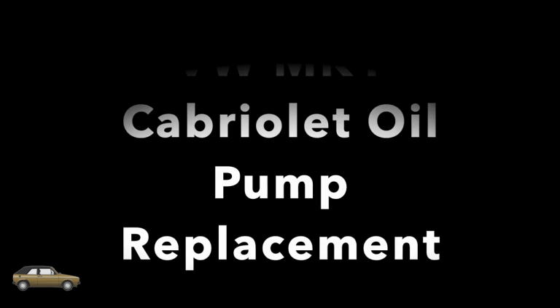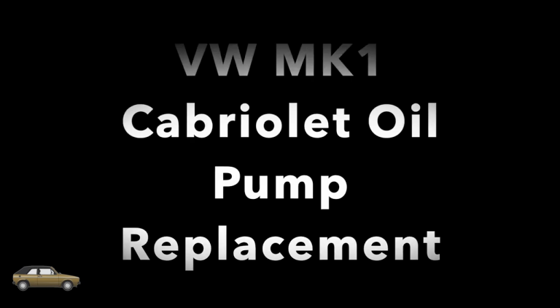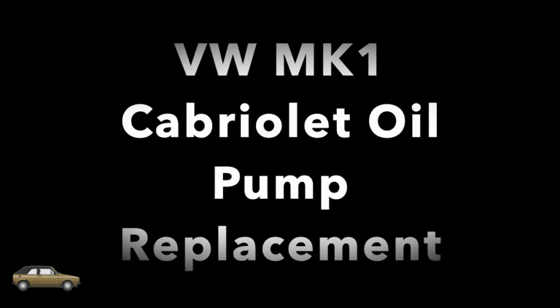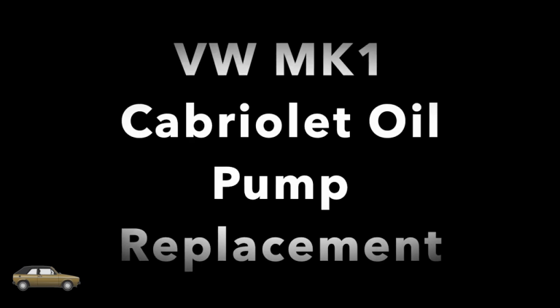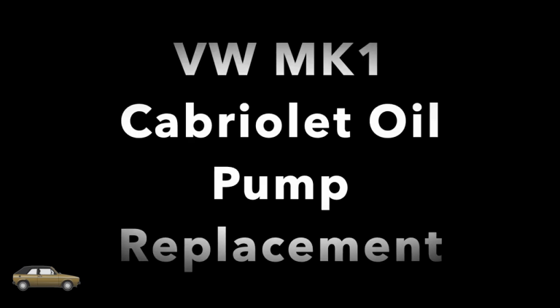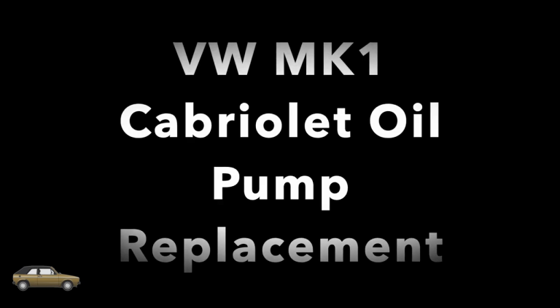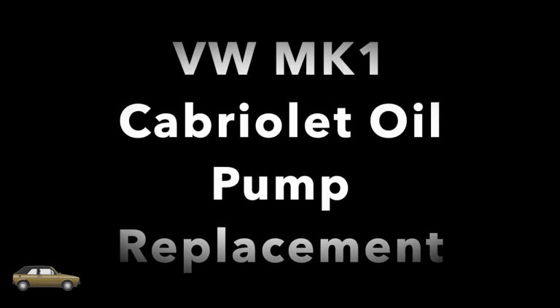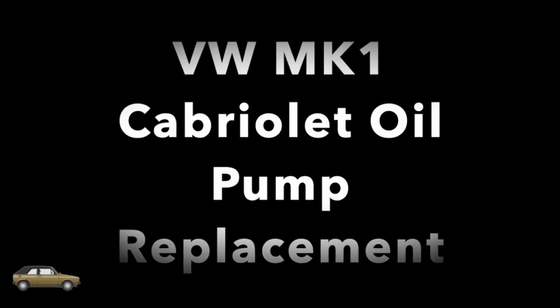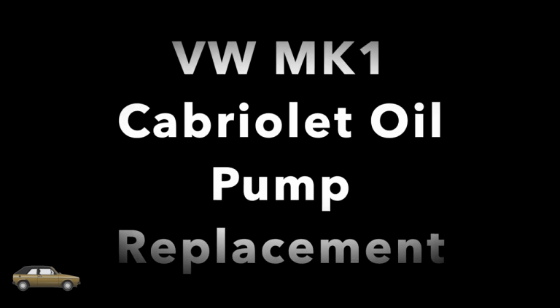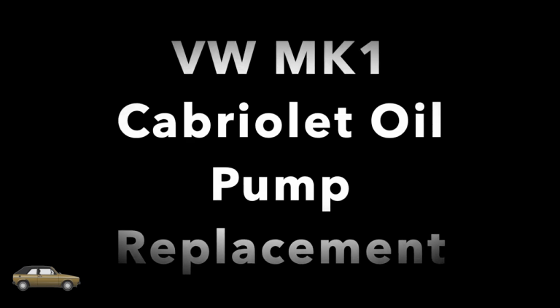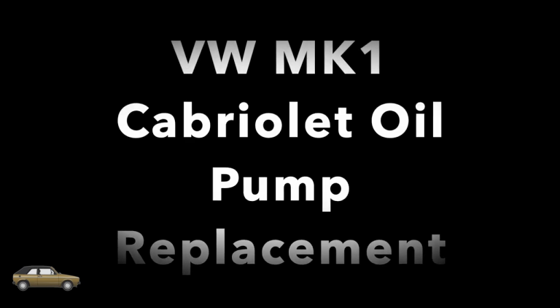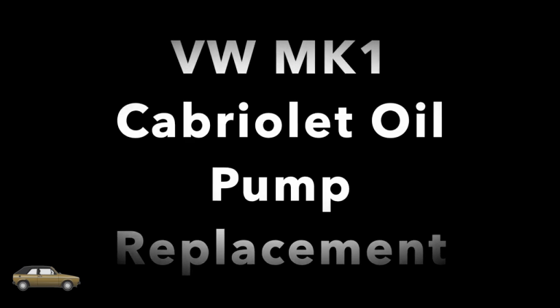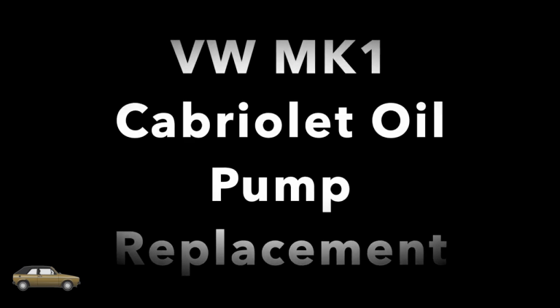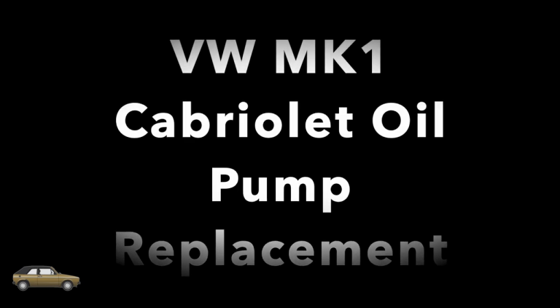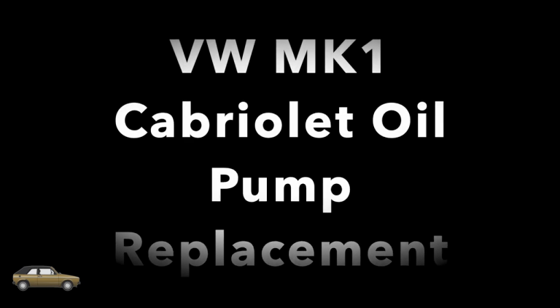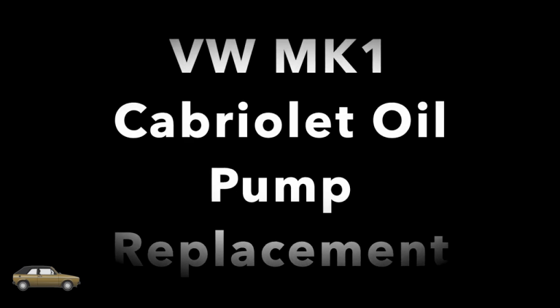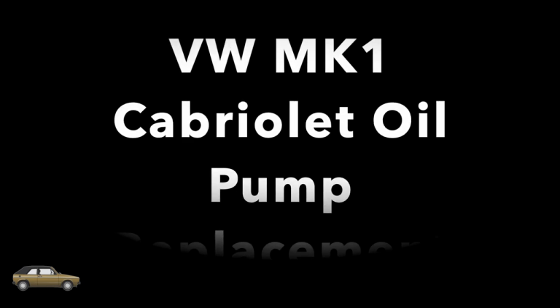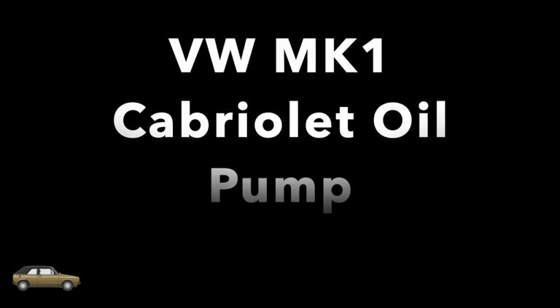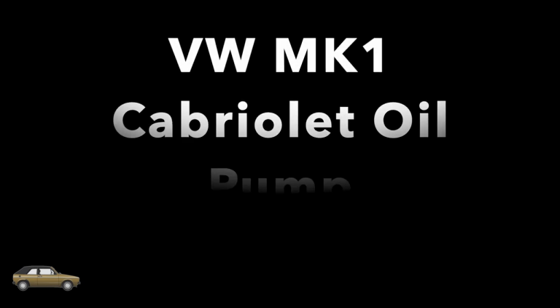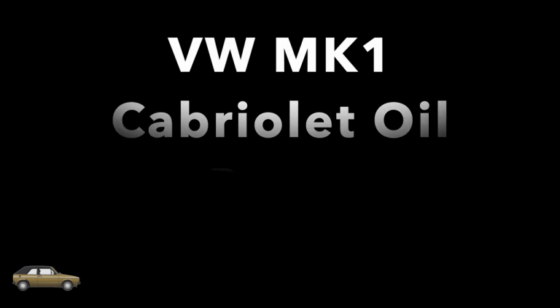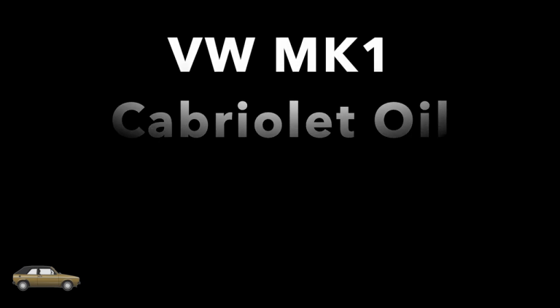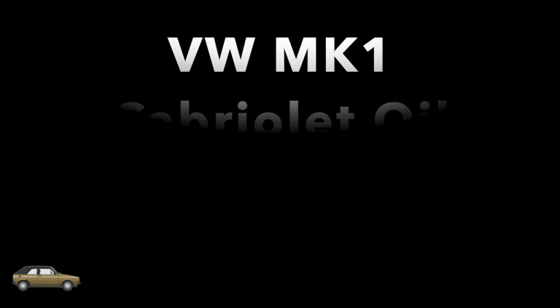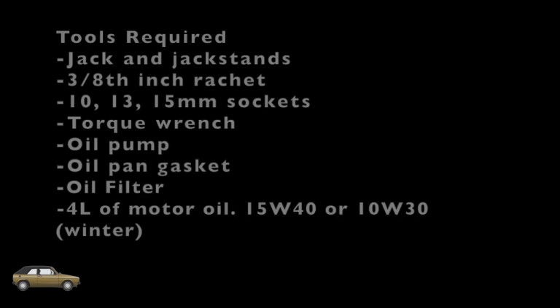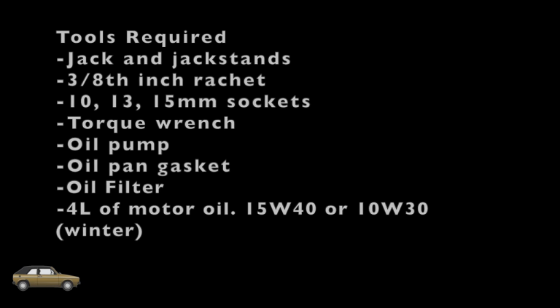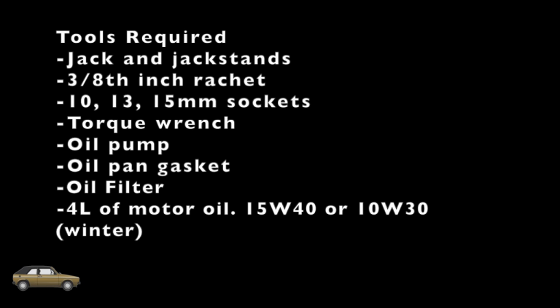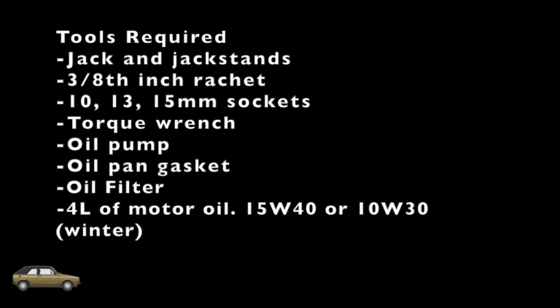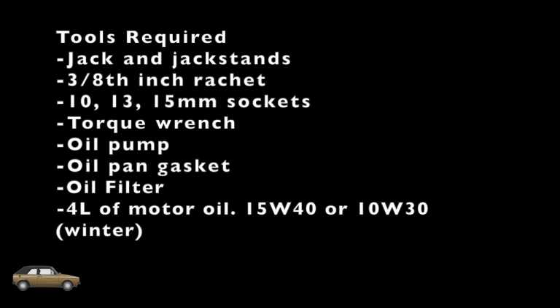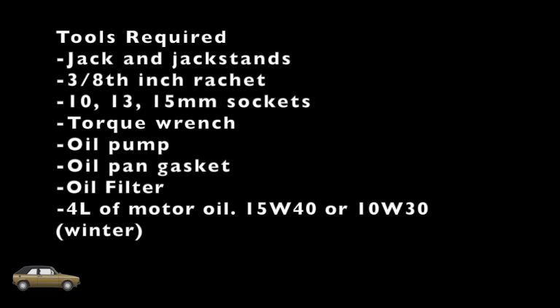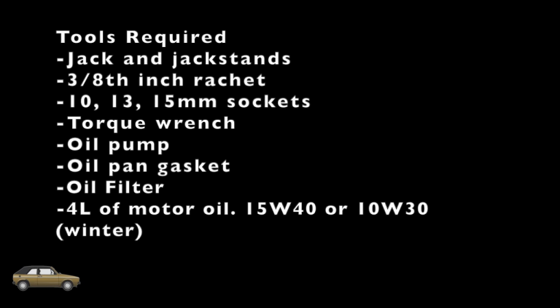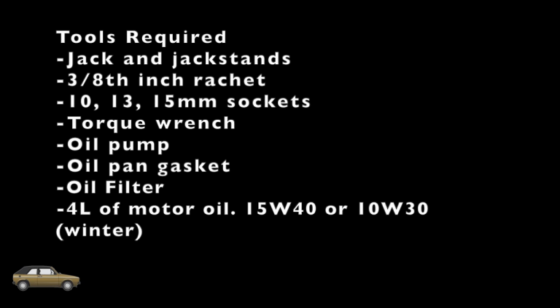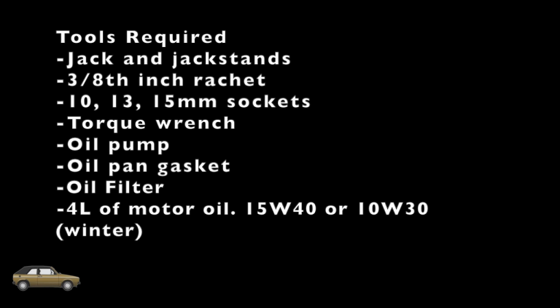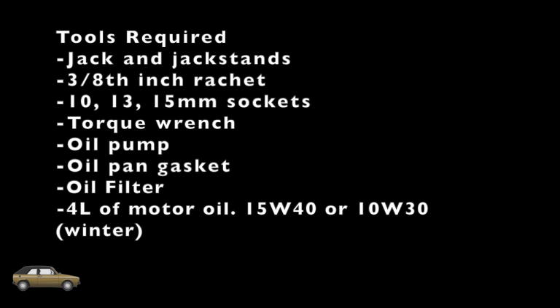Welcome to All These Repairs. Today we're going to be replacing the oil pump in a Mark 1 VW Cabriolet.